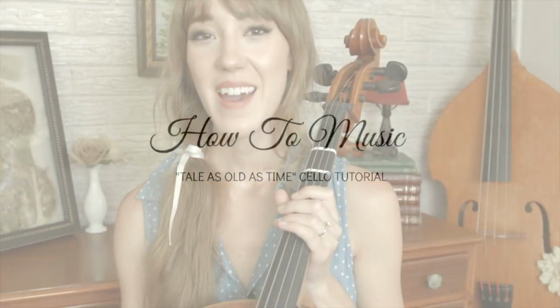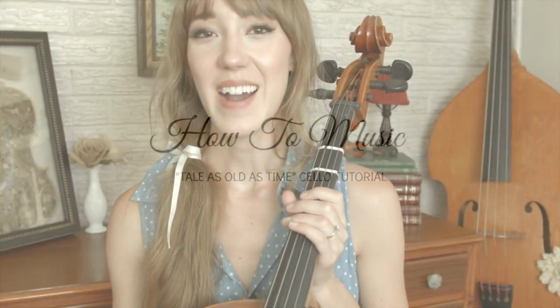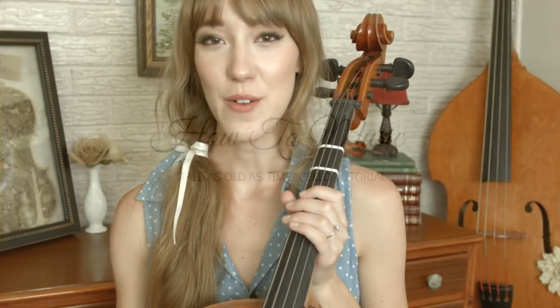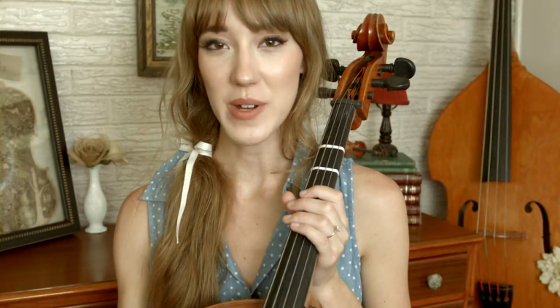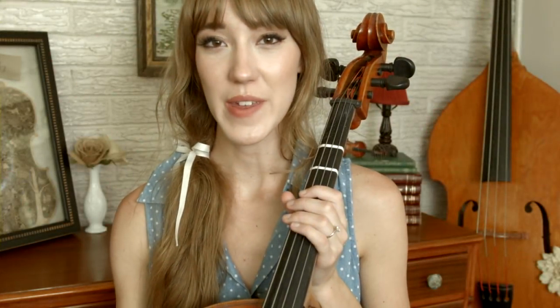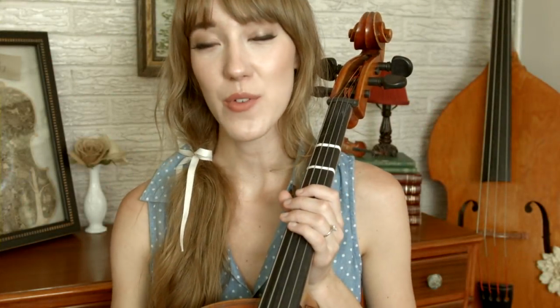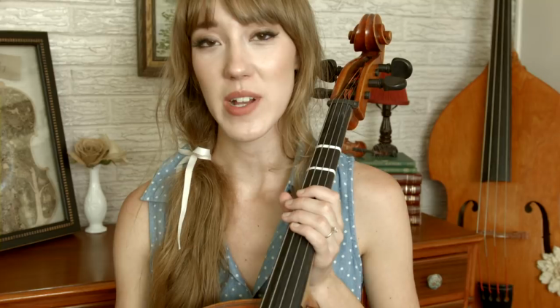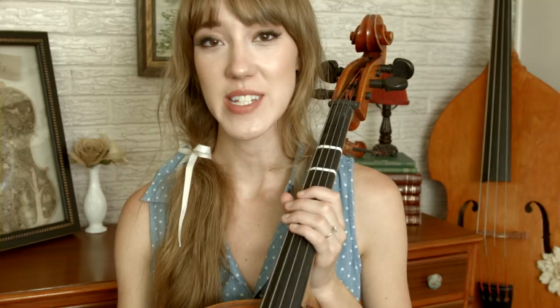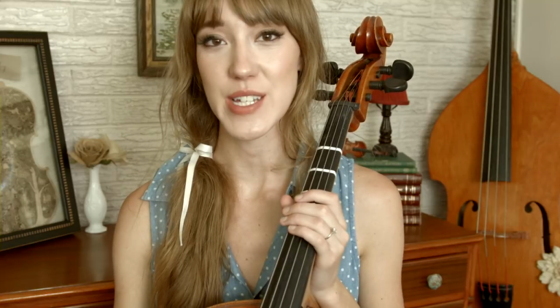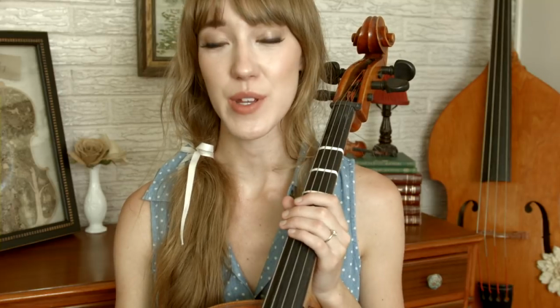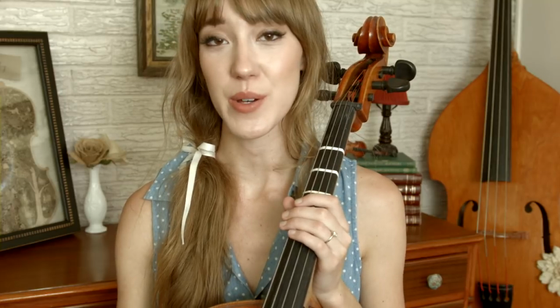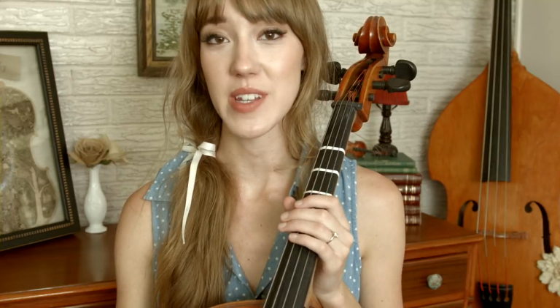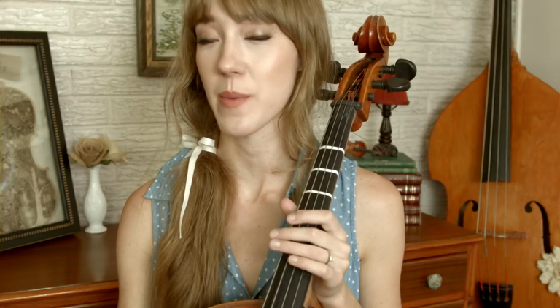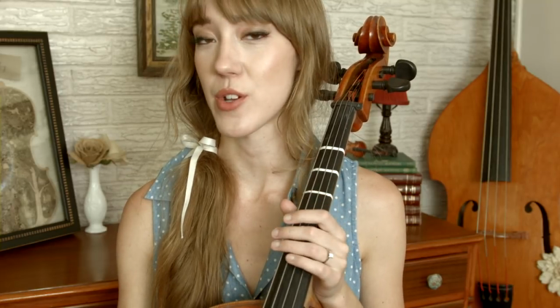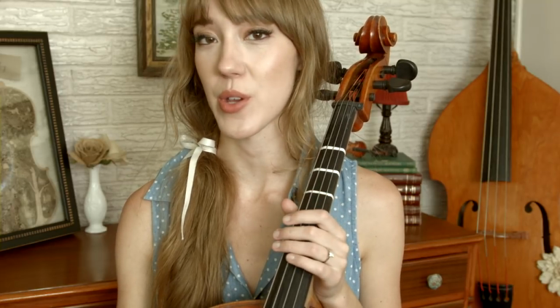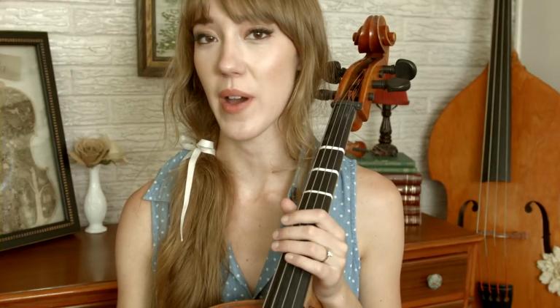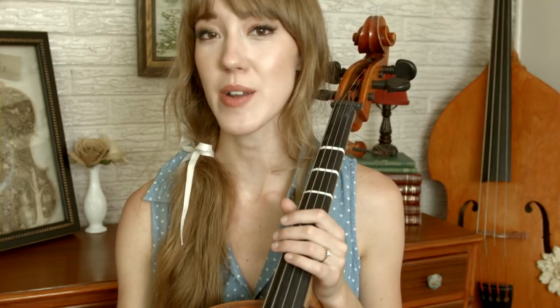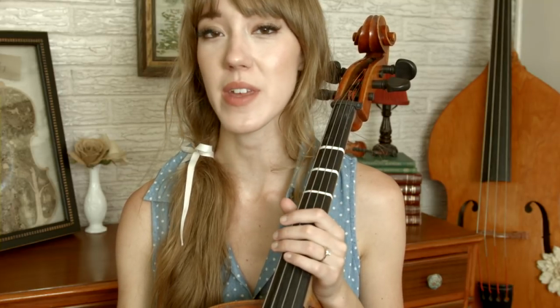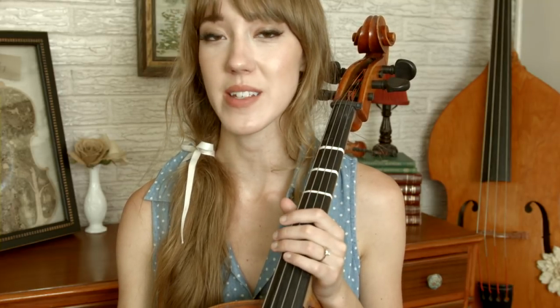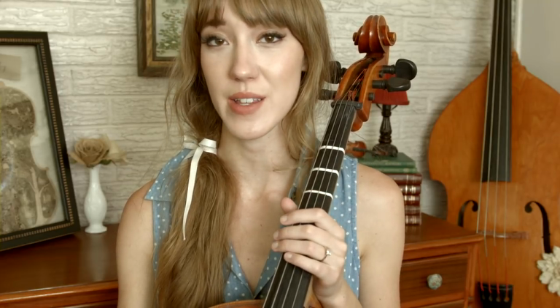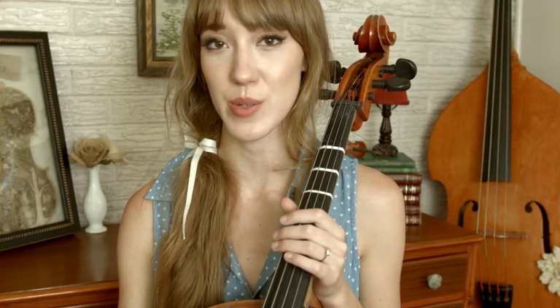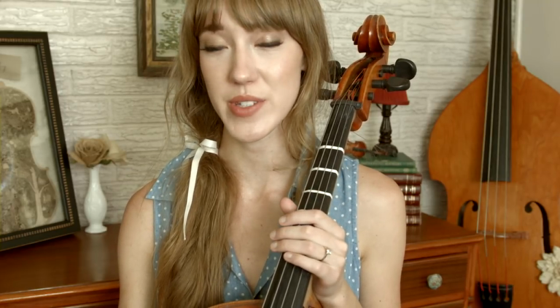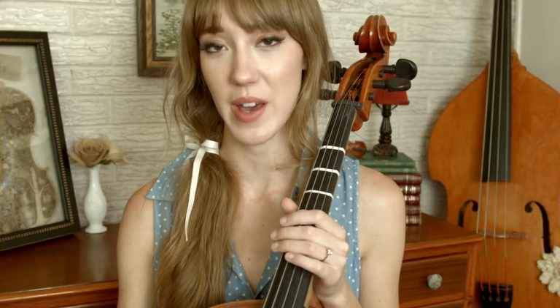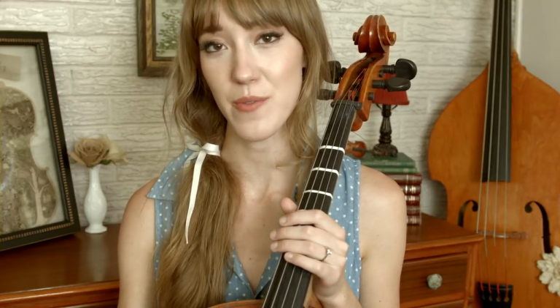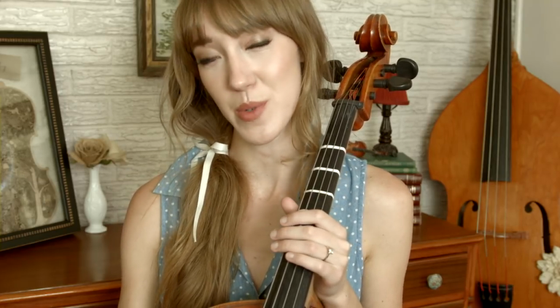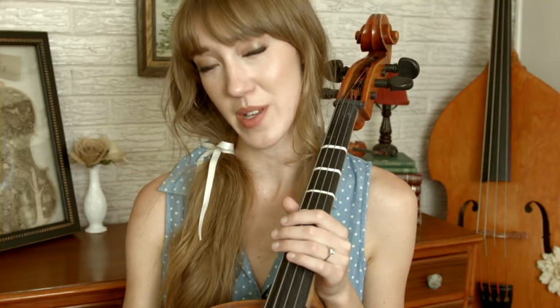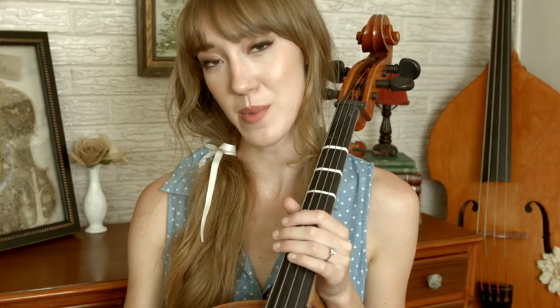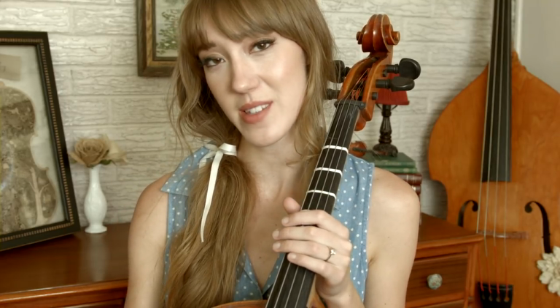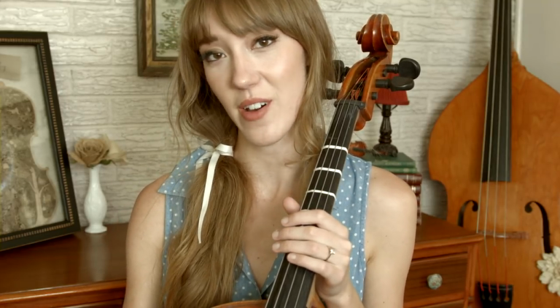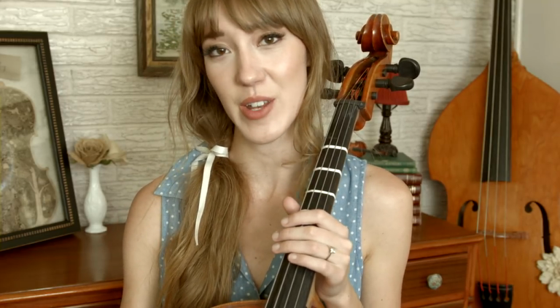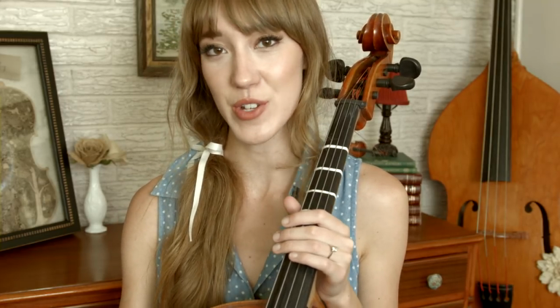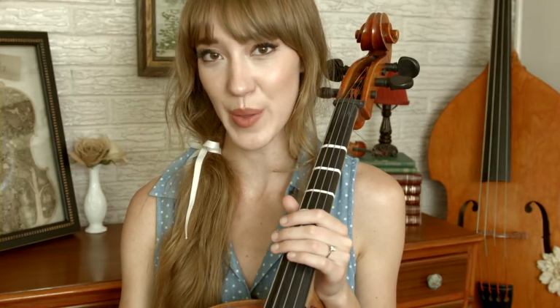Hi everyone and thank you for watching today's video. Today I'm going to show you how to play Tale as Old as Time from Beauty and the Beast on your cello.